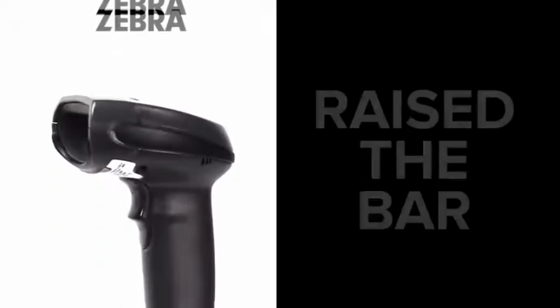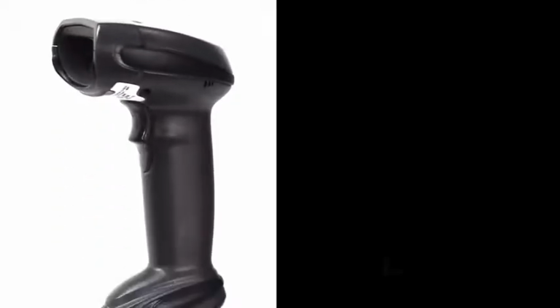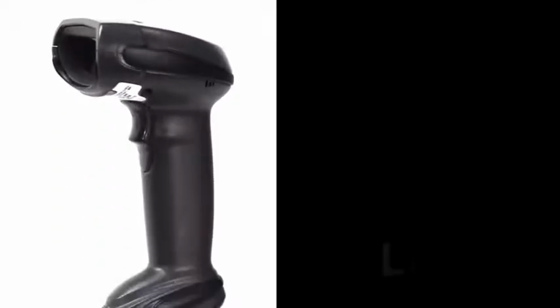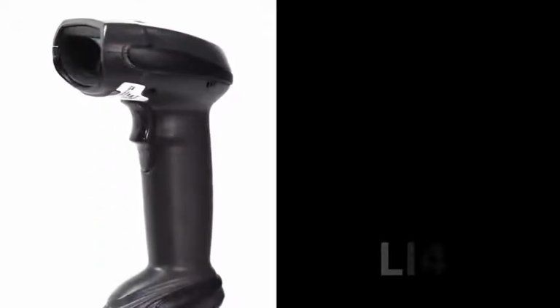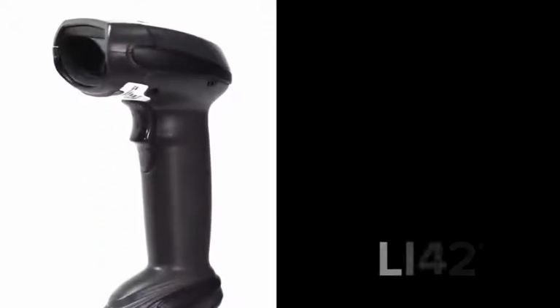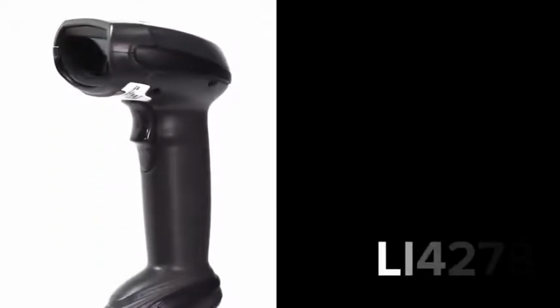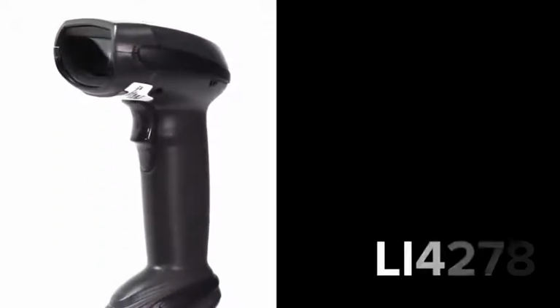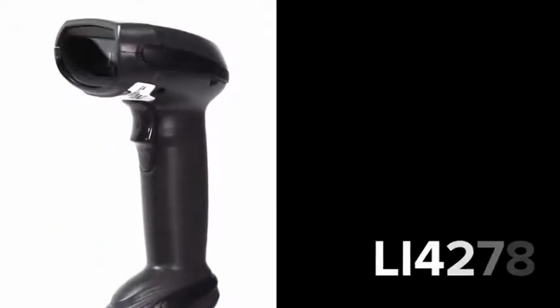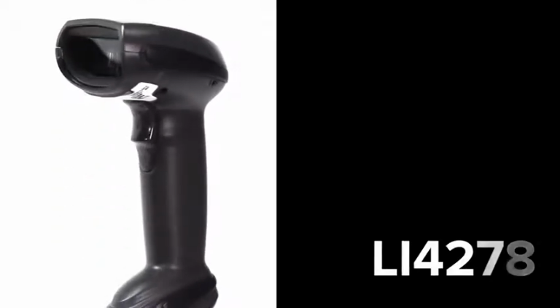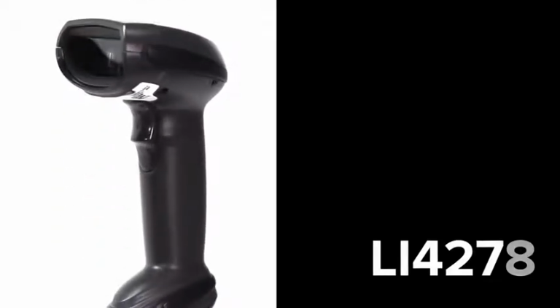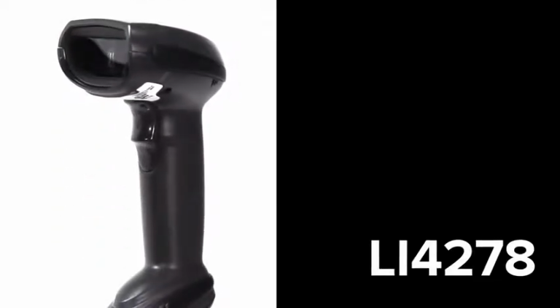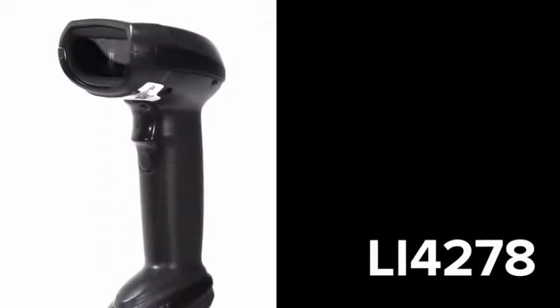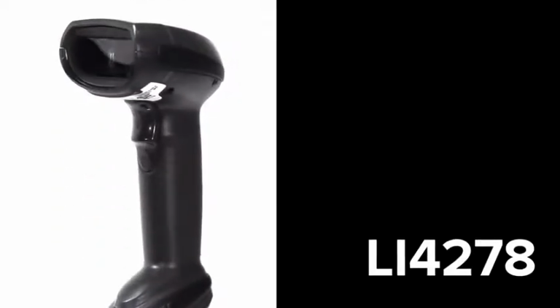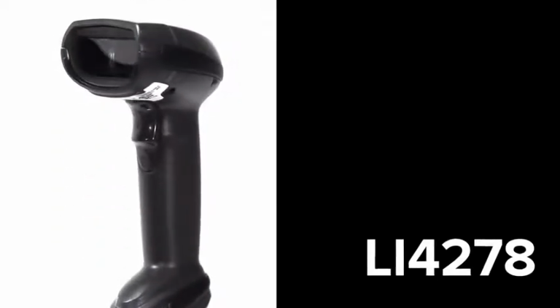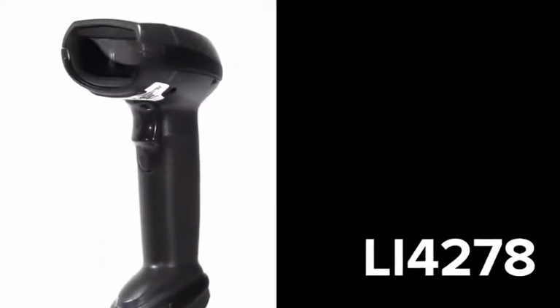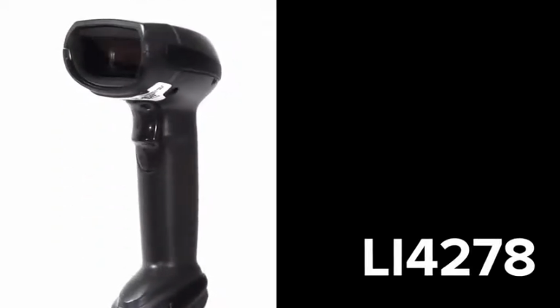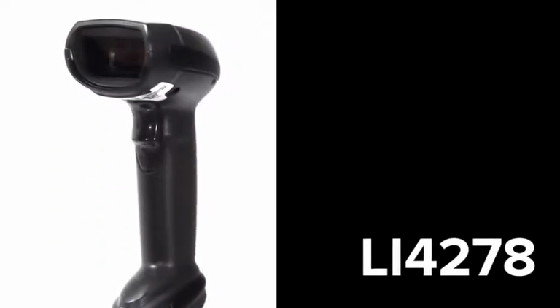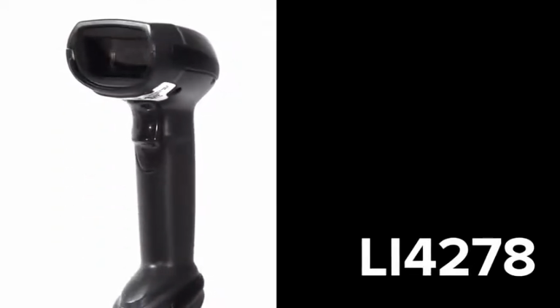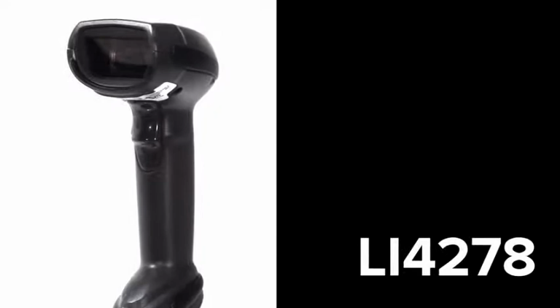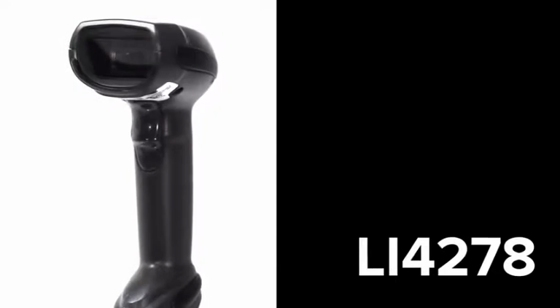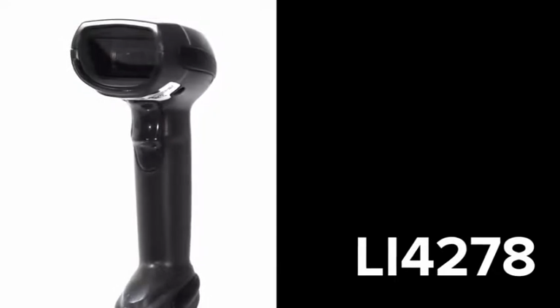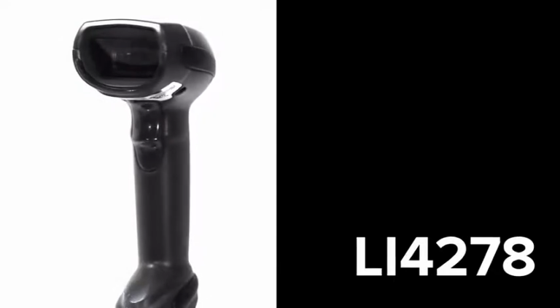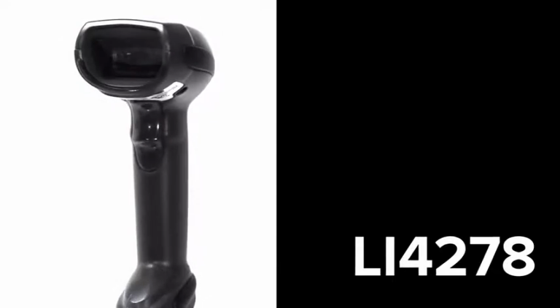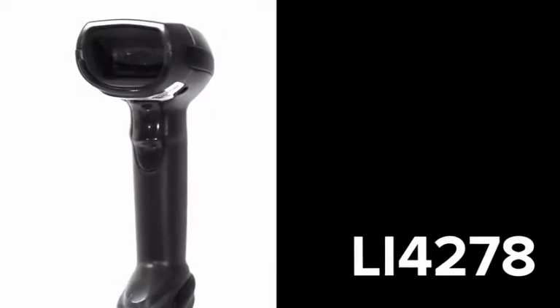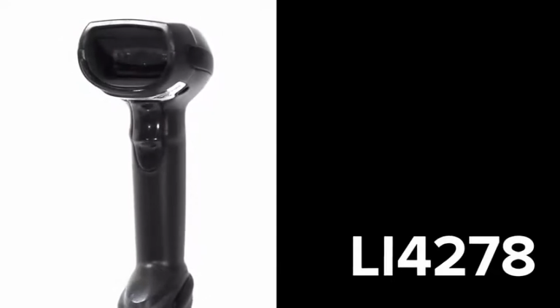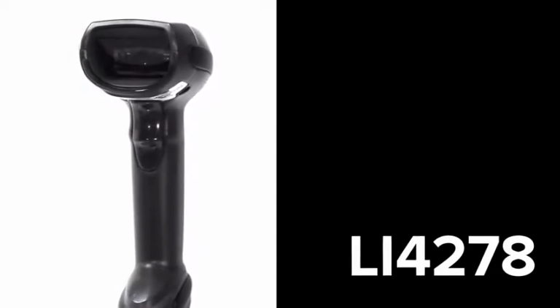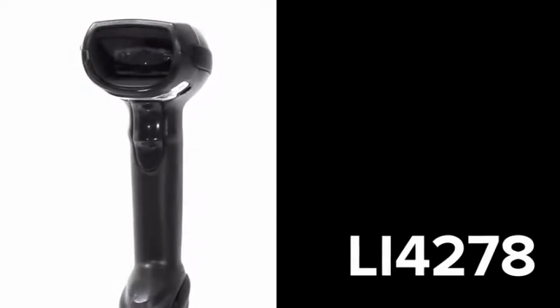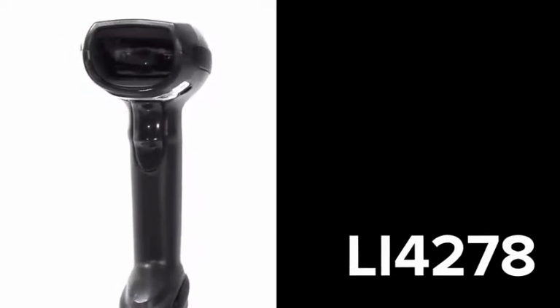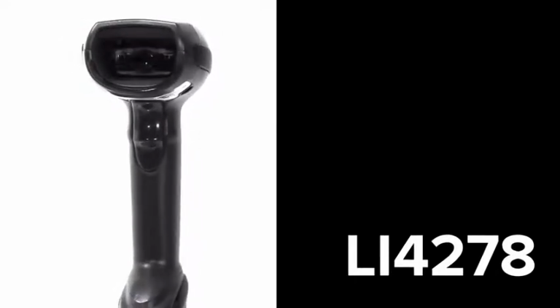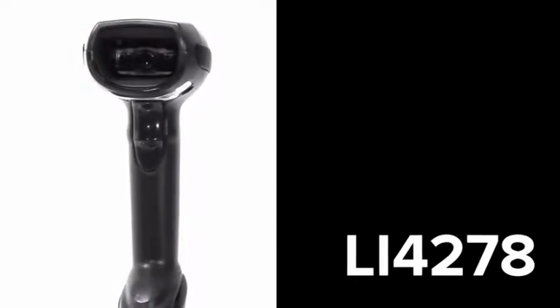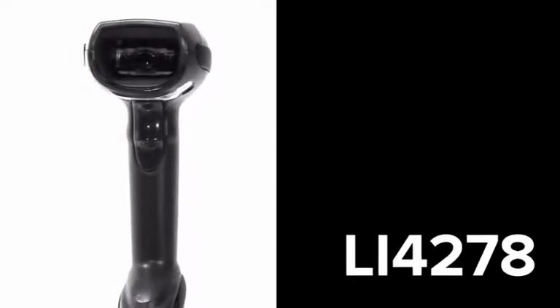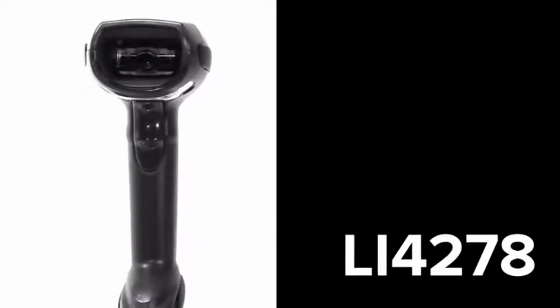Introducing the LI4278, the new definition of high performance.